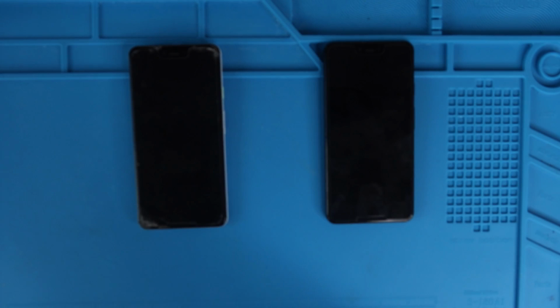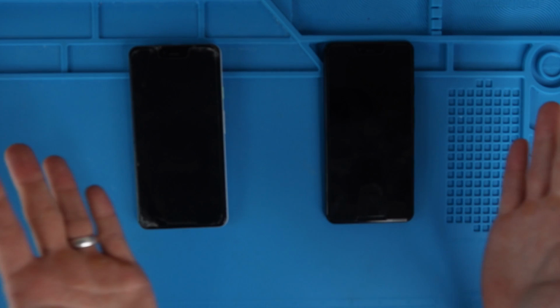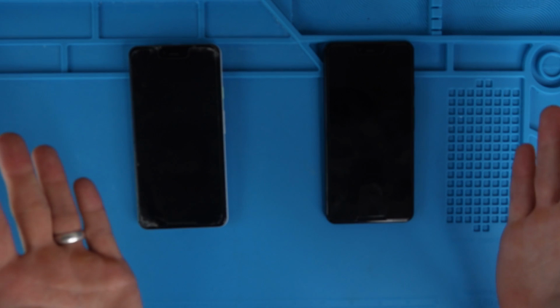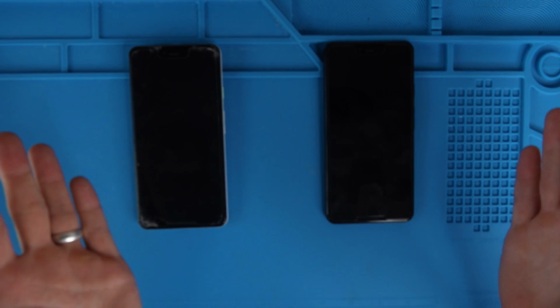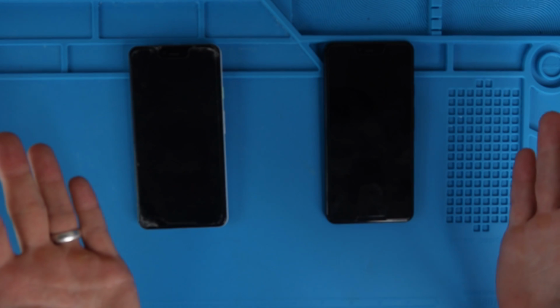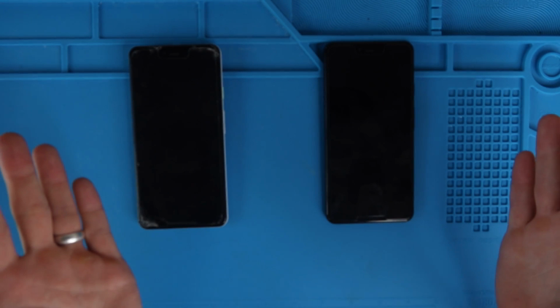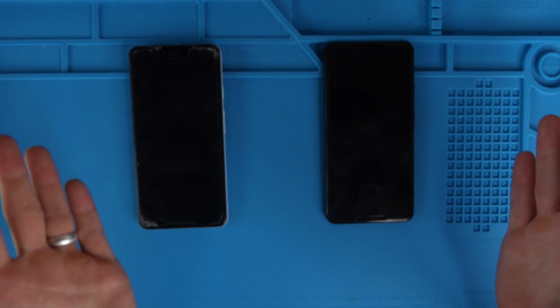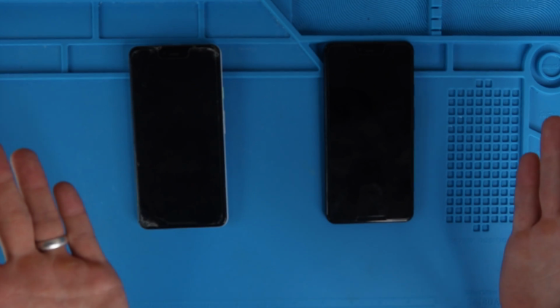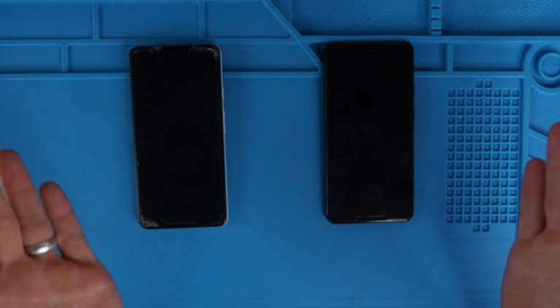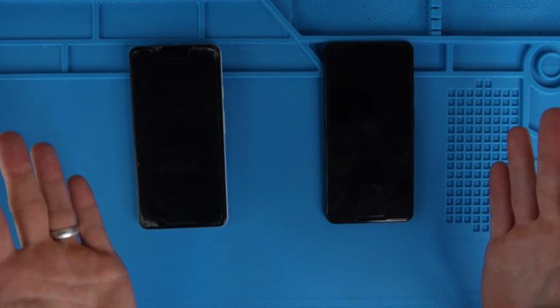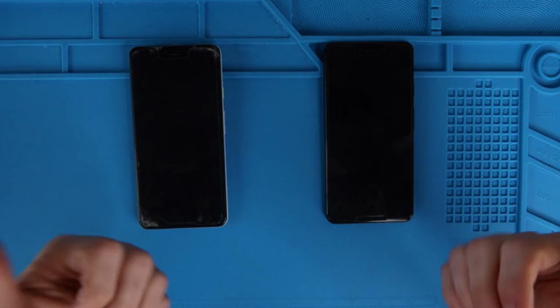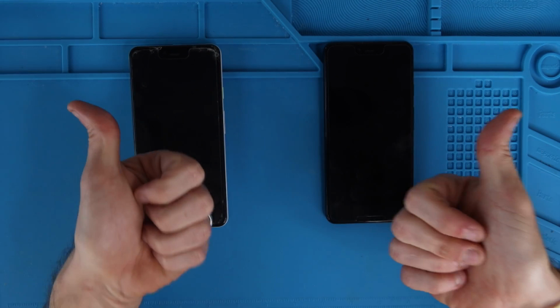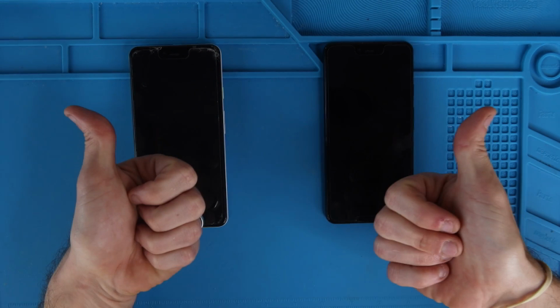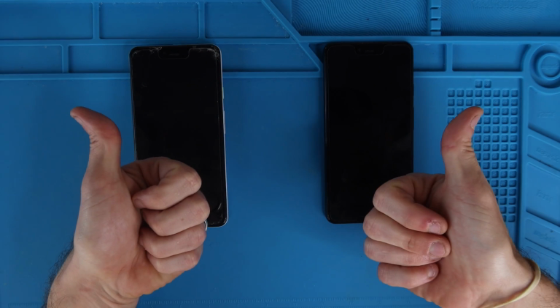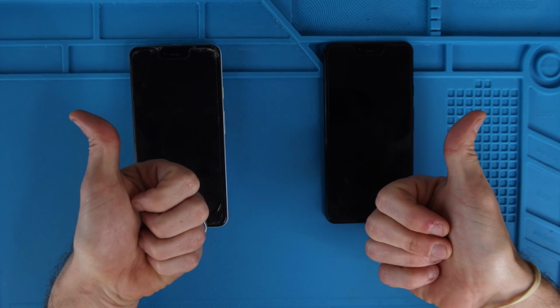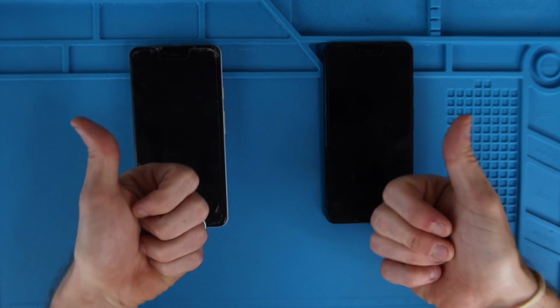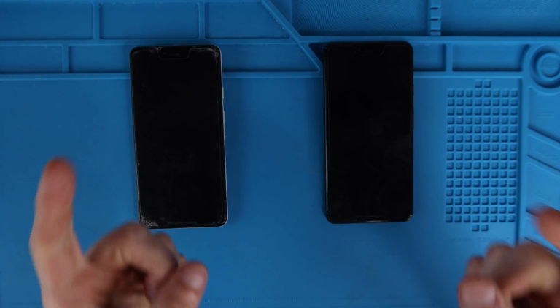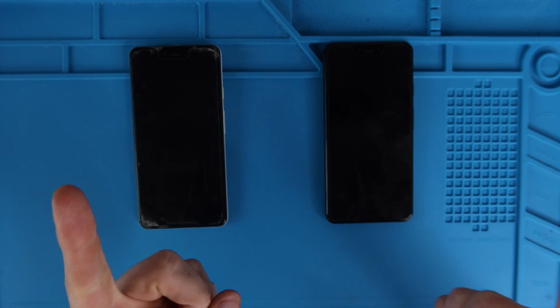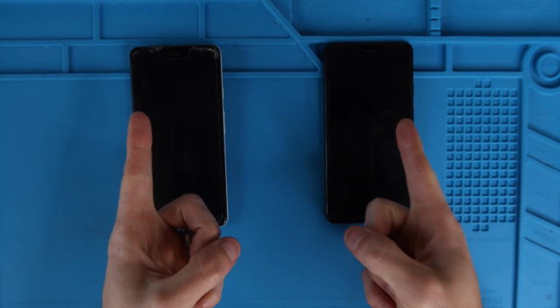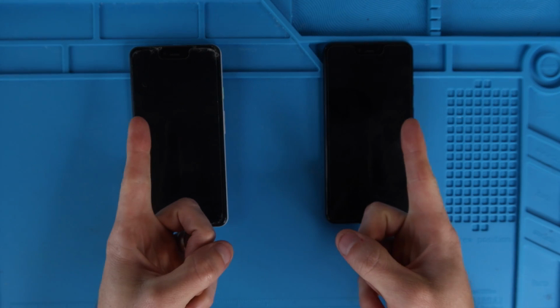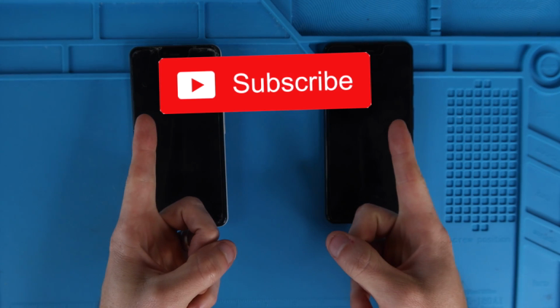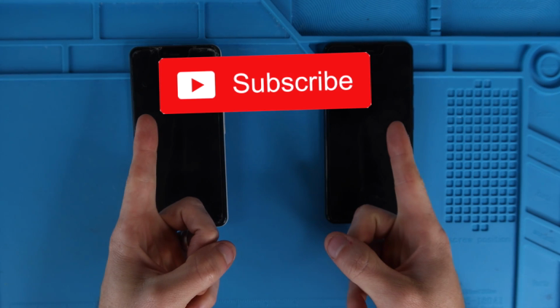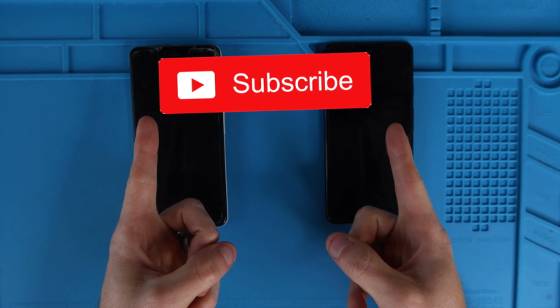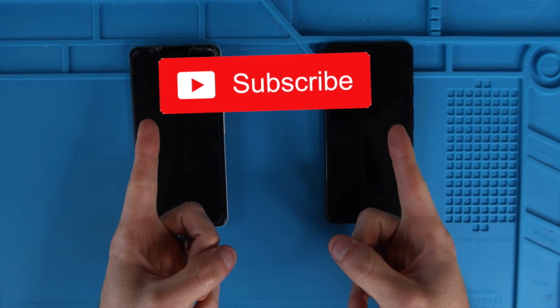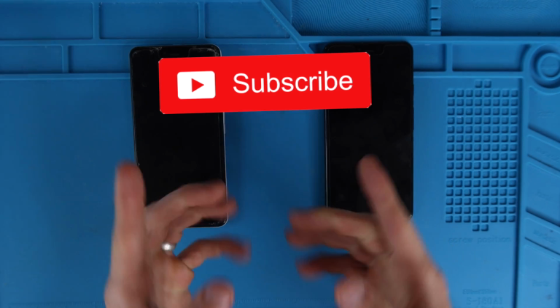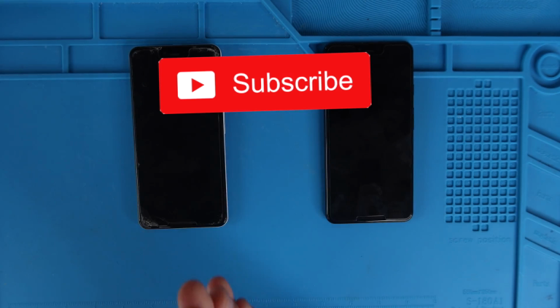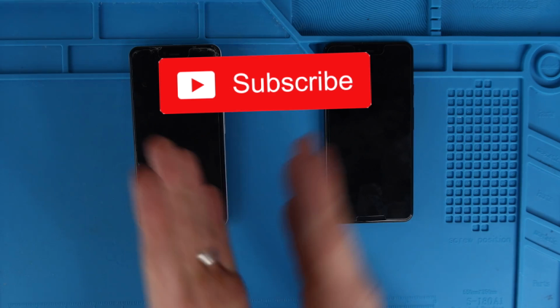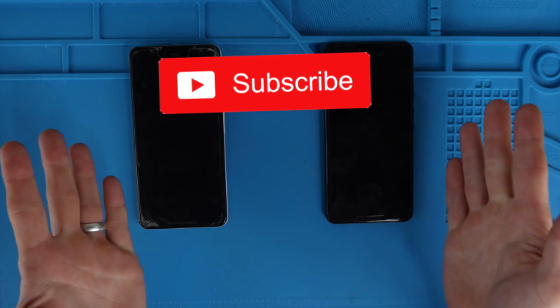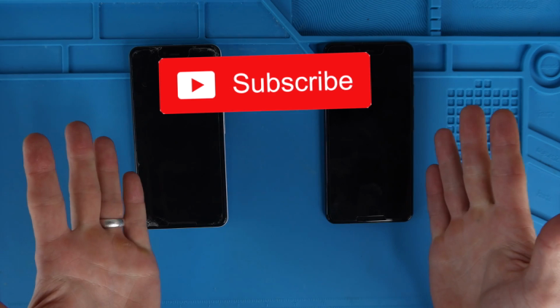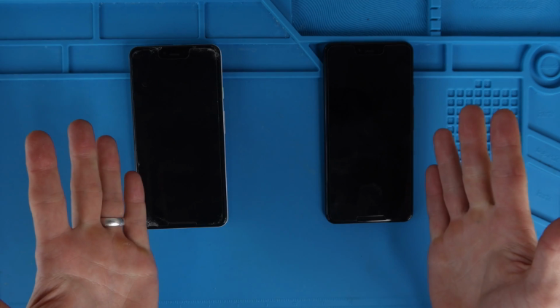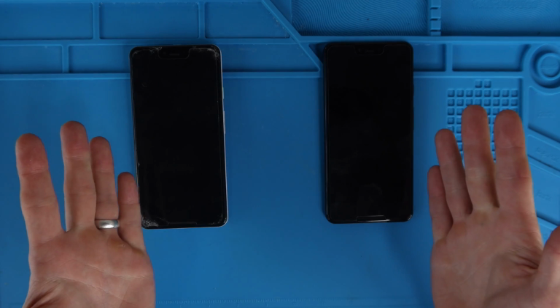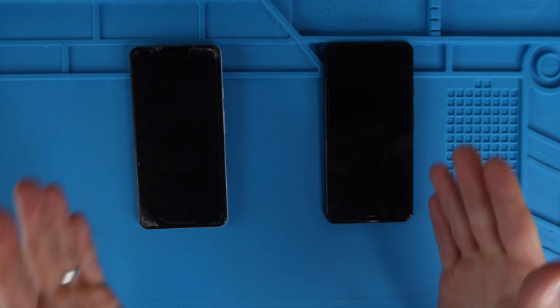Thank you guys so much for watching. If you haven't already, please give the video a thumbs up. If you haven't already subscribed to the channel, consider subscribing and let's get into the tutorial.